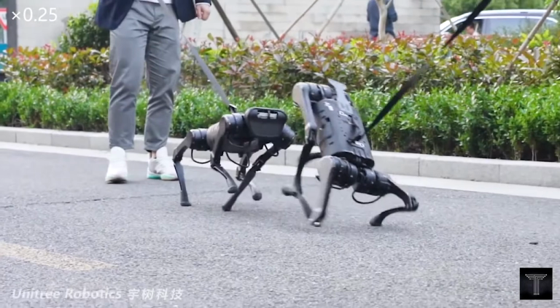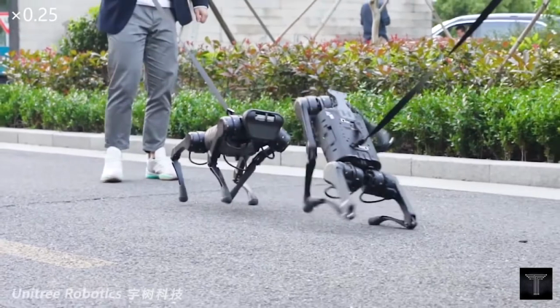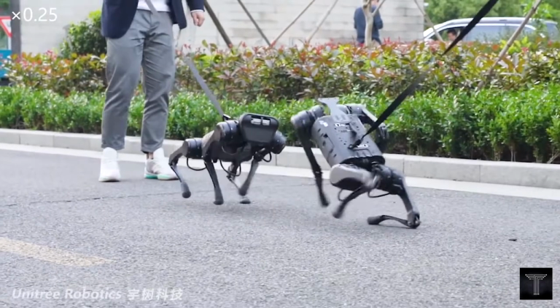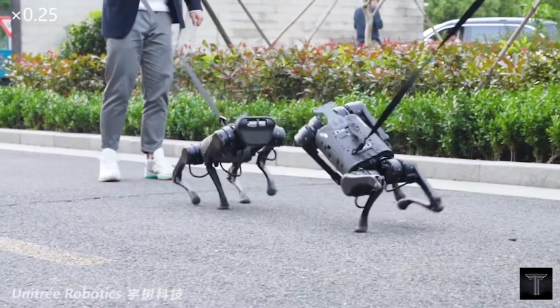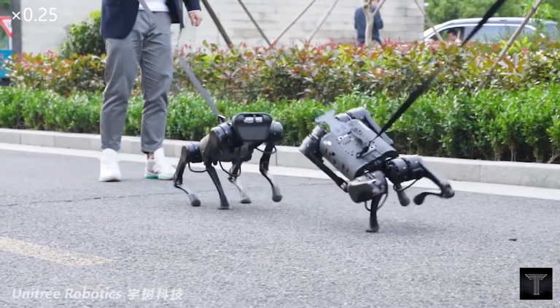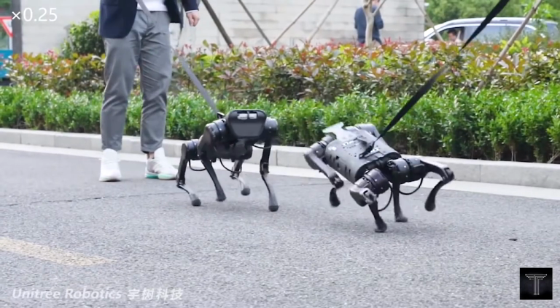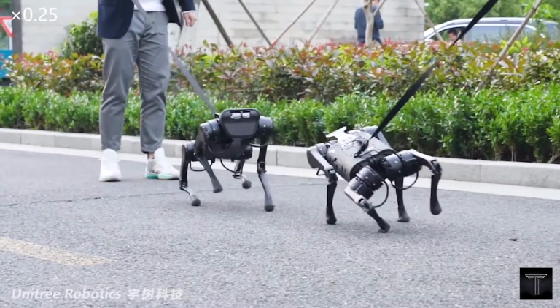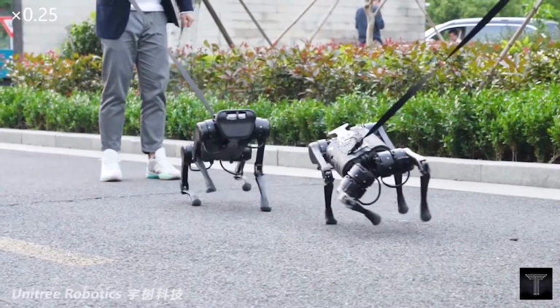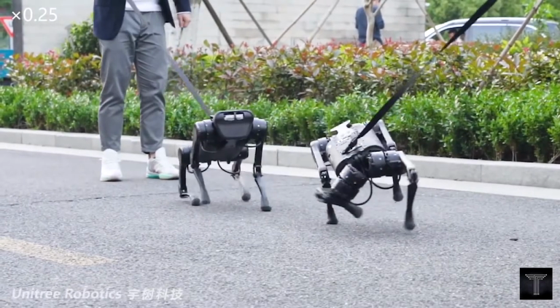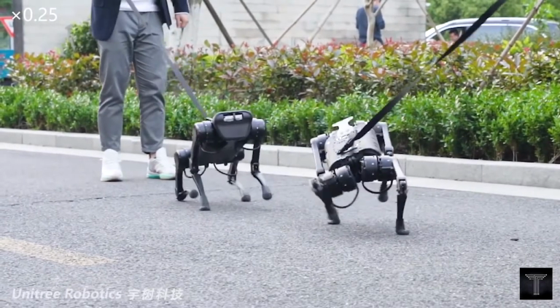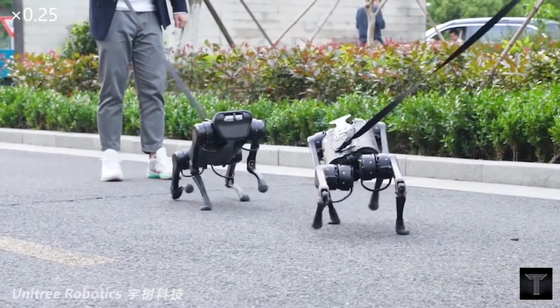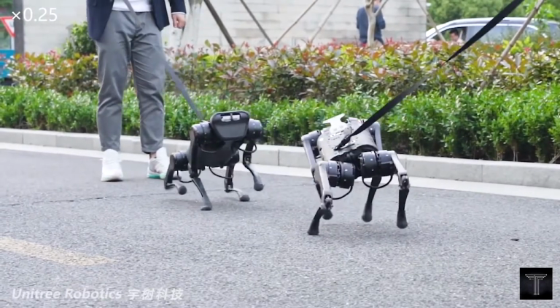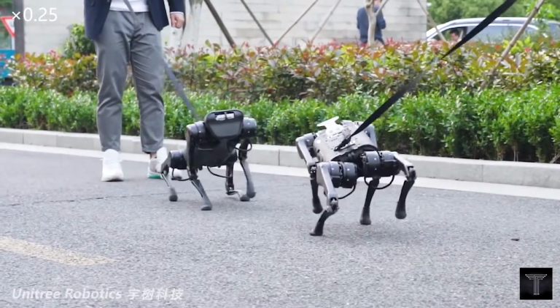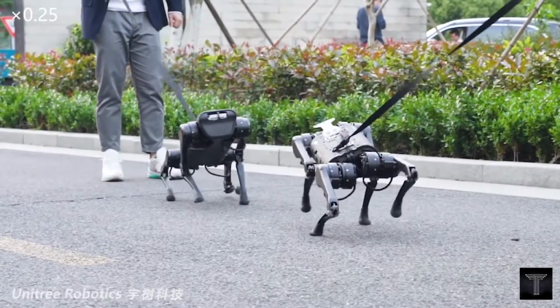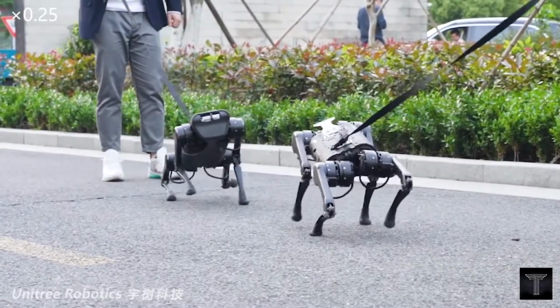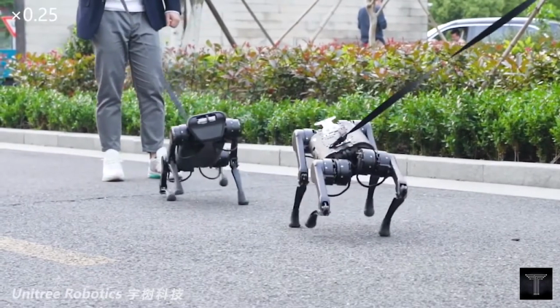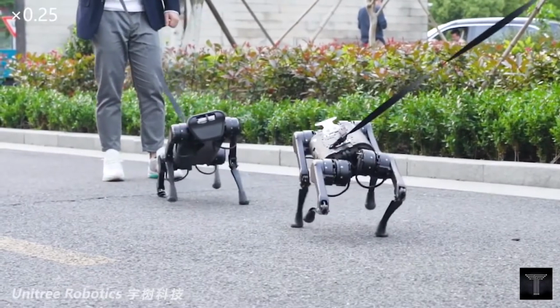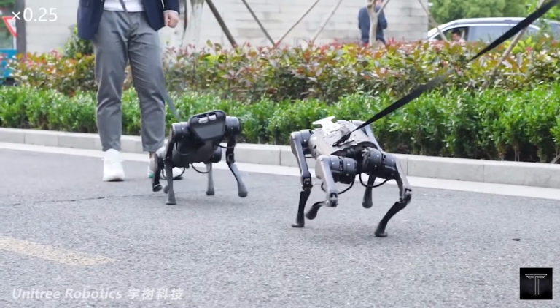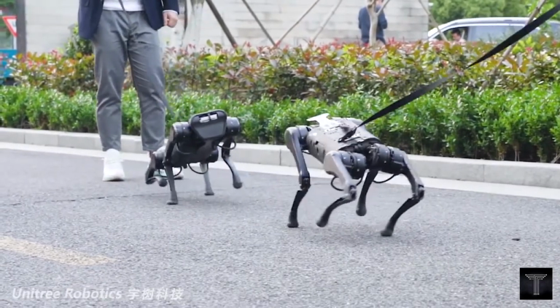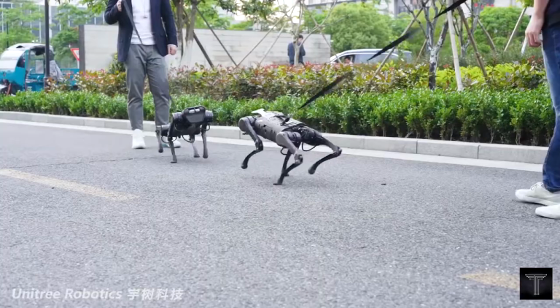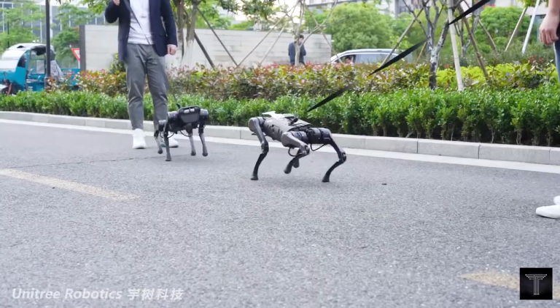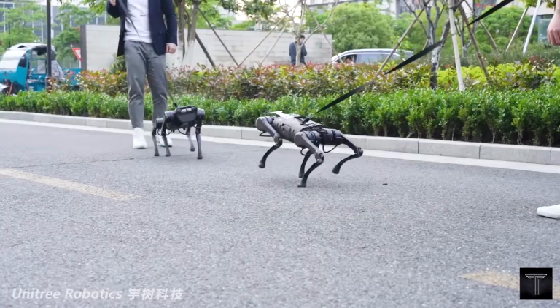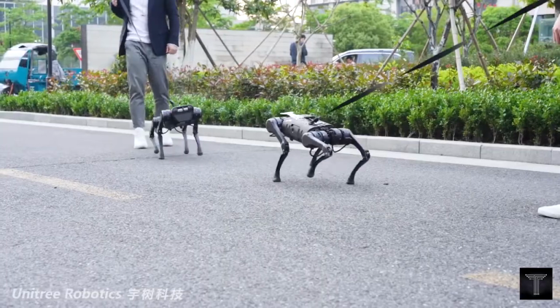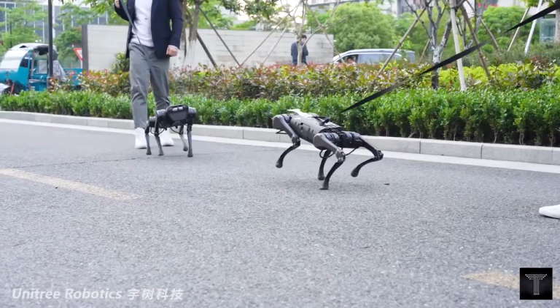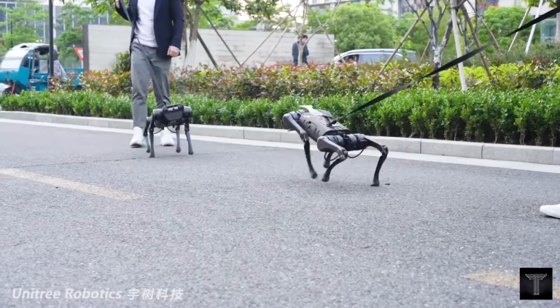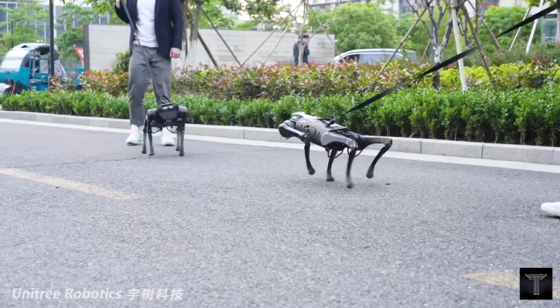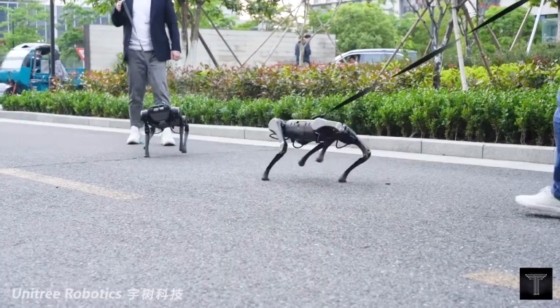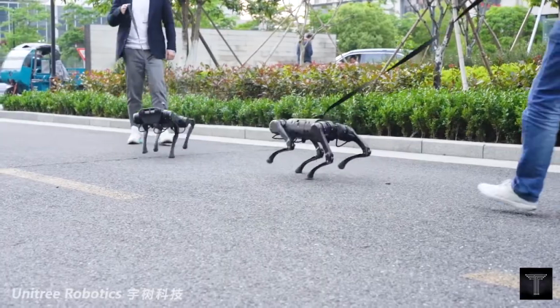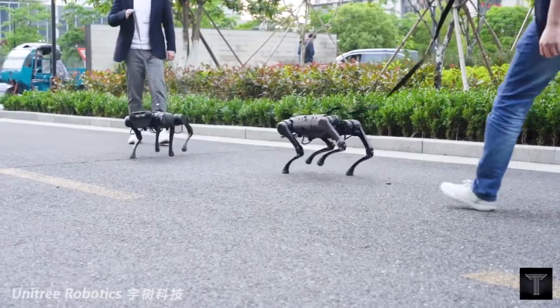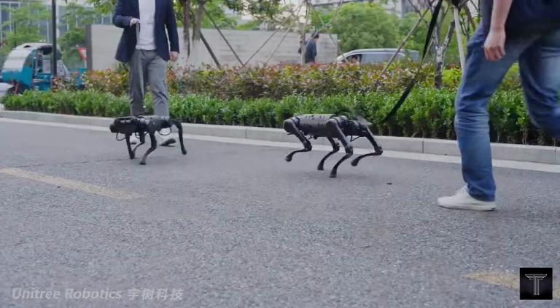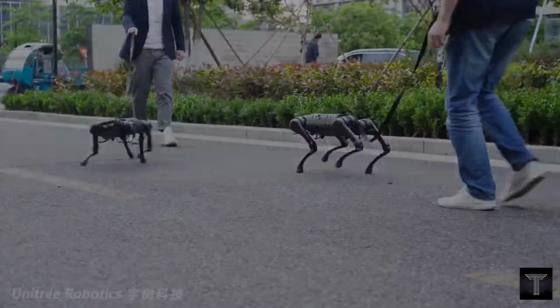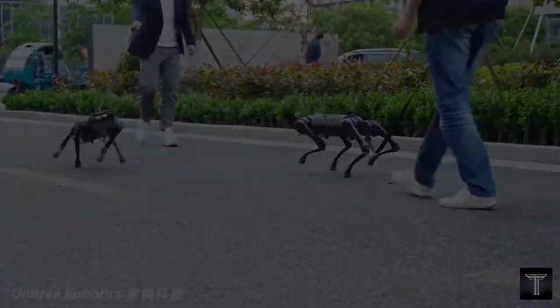It can also carry up to 11 pounds, with potential as a delivery robot.